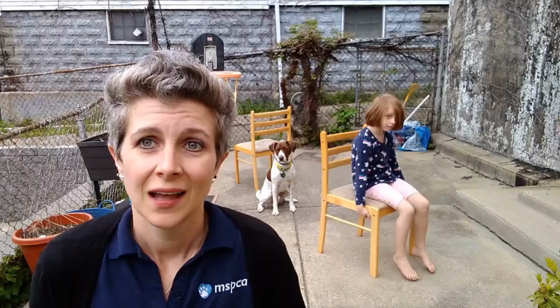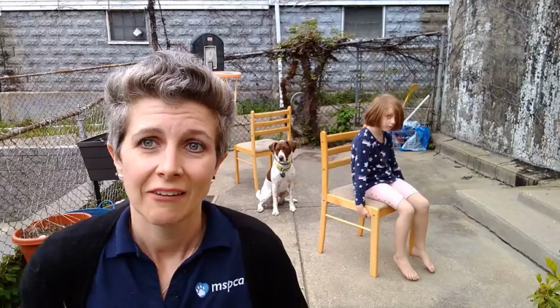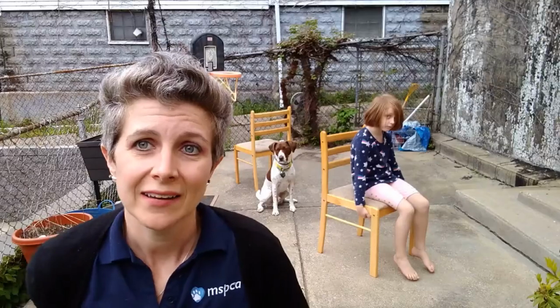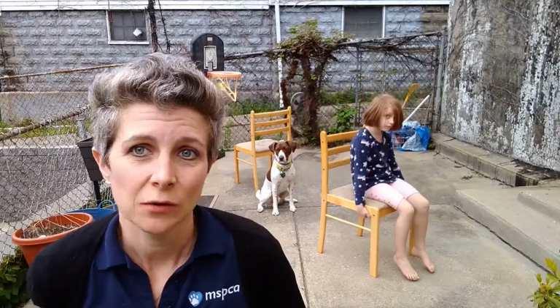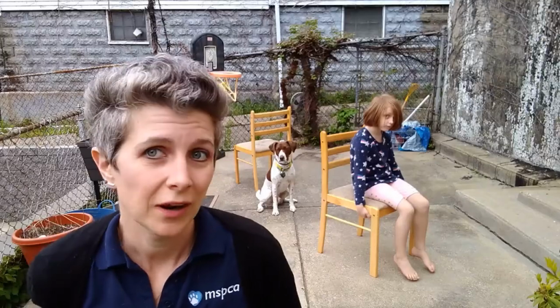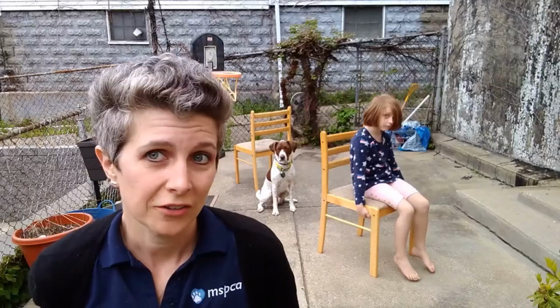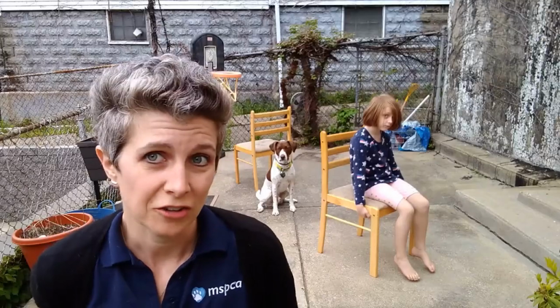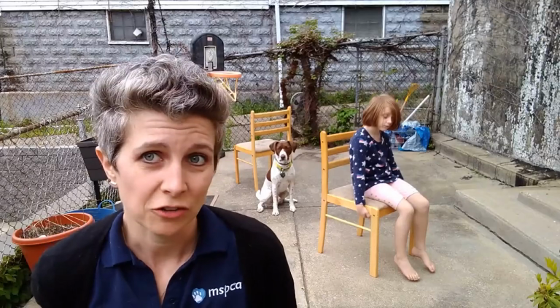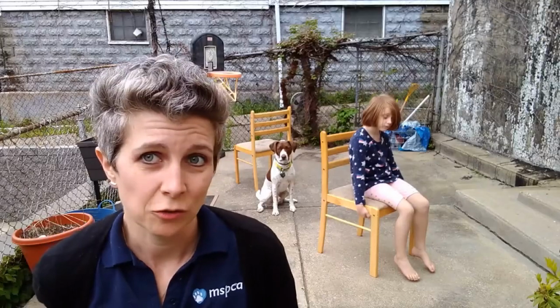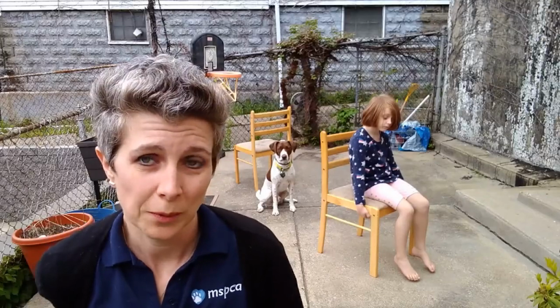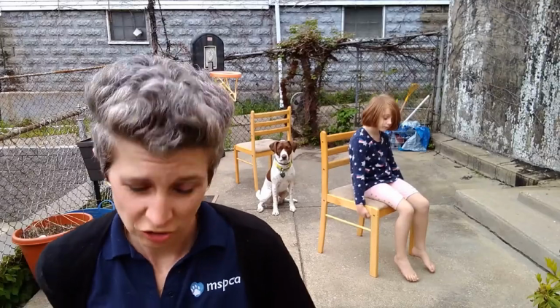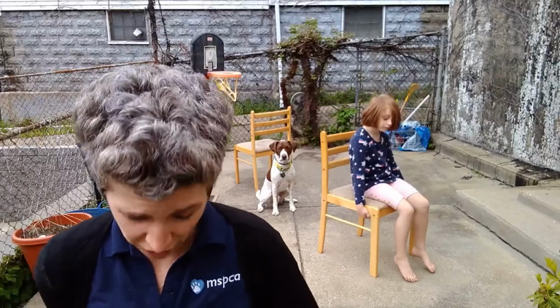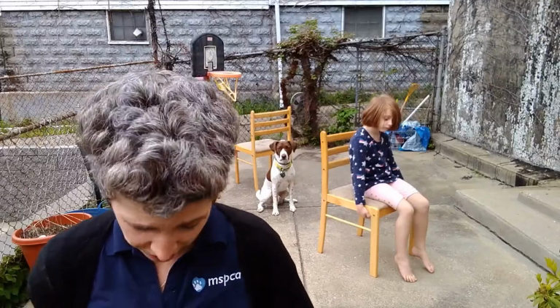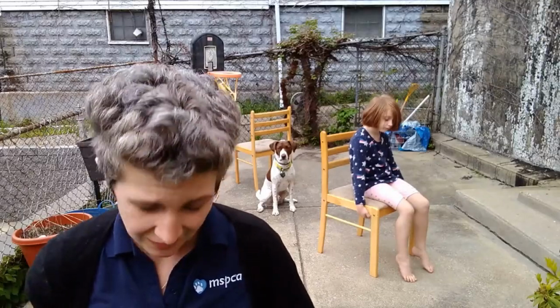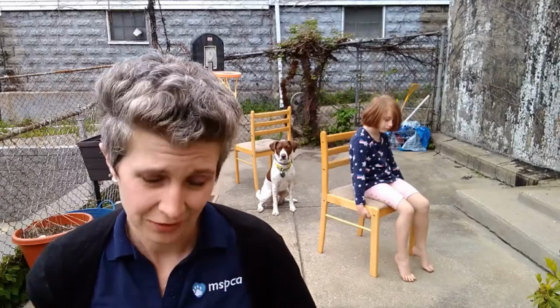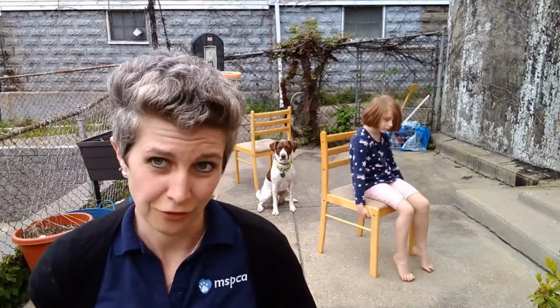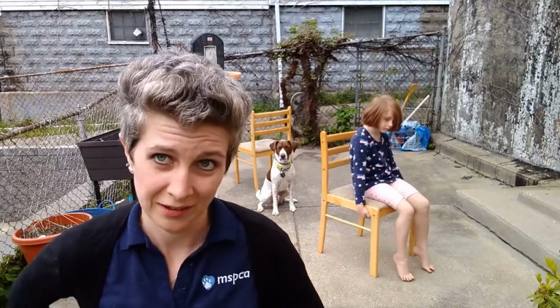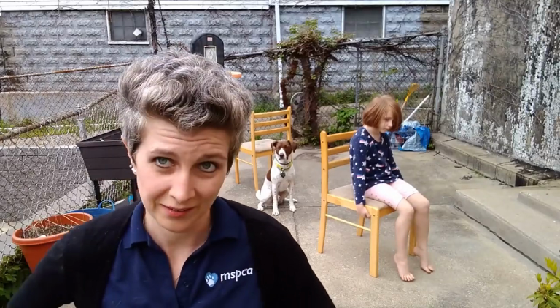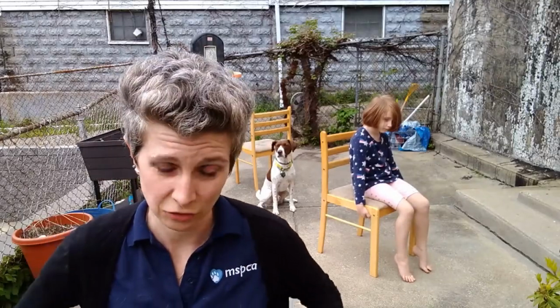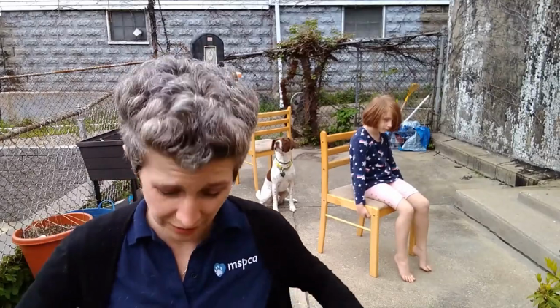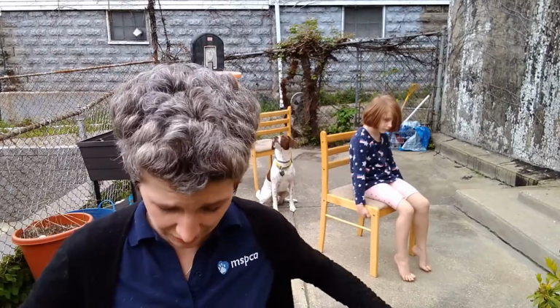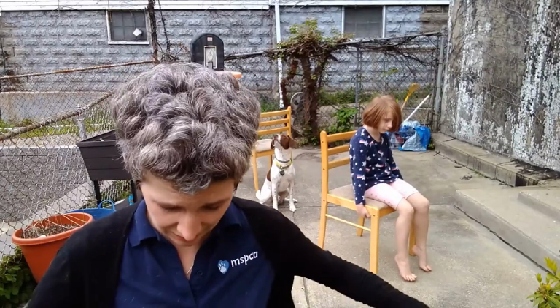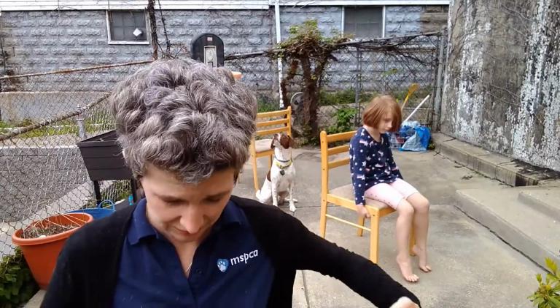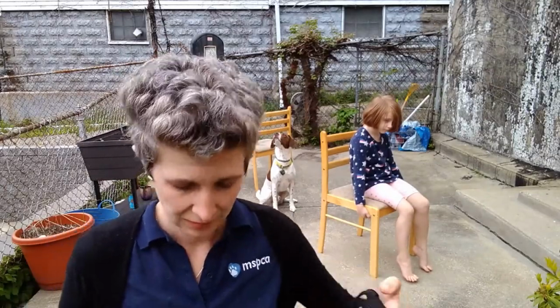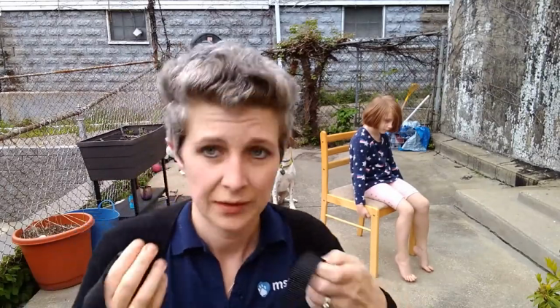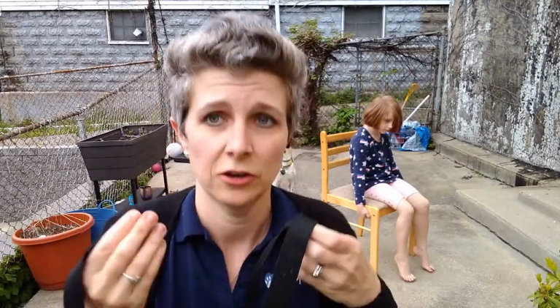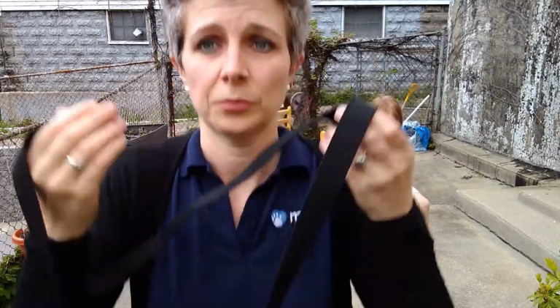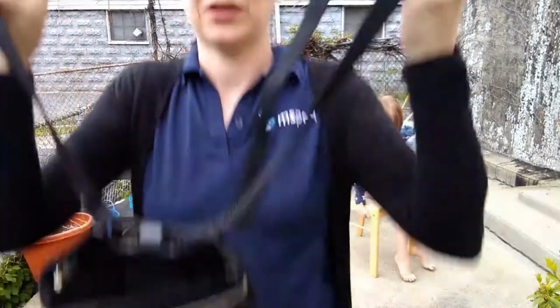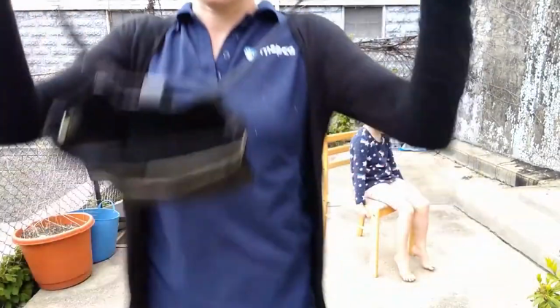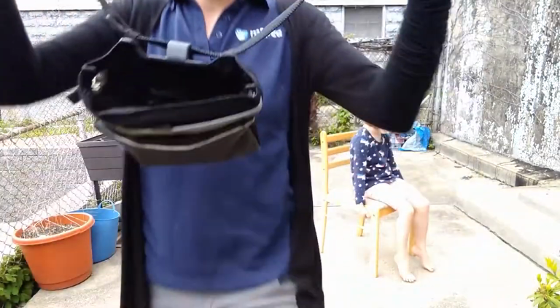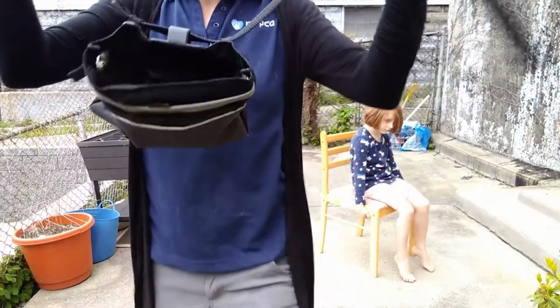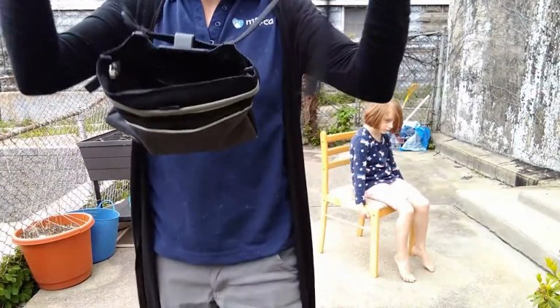All right, here we are. Distractions with bow chairs. It's Friday's exercise. Here's my training bag.